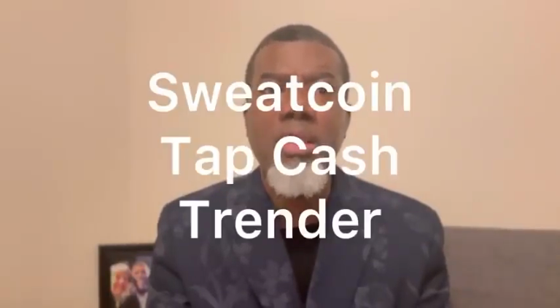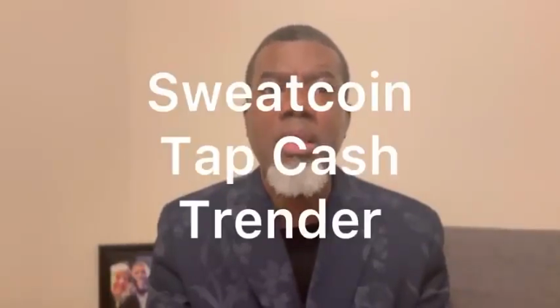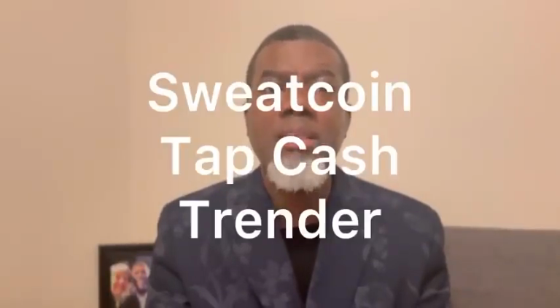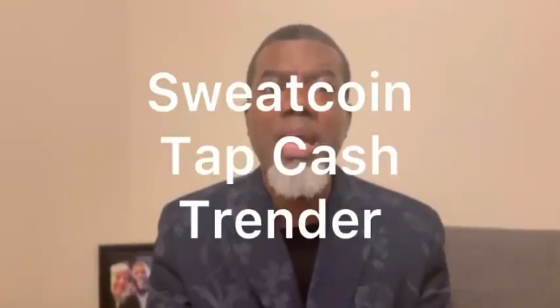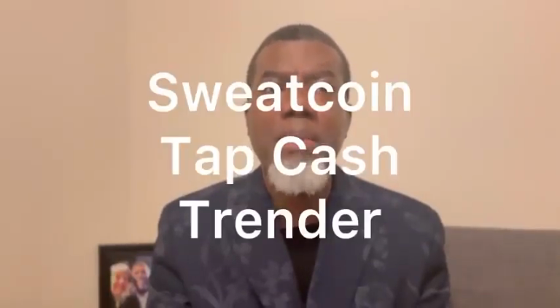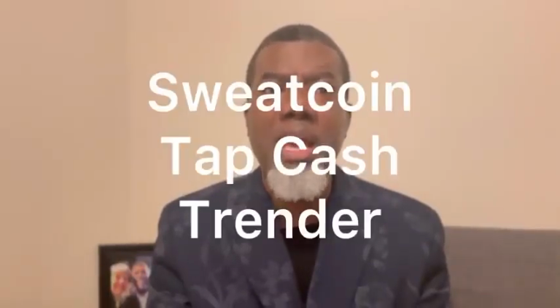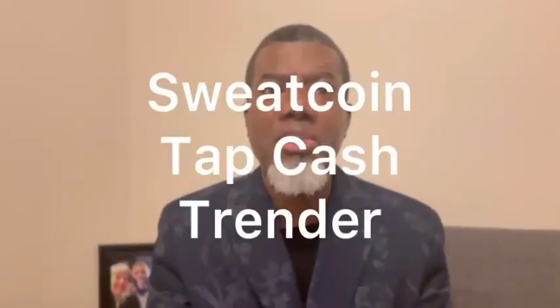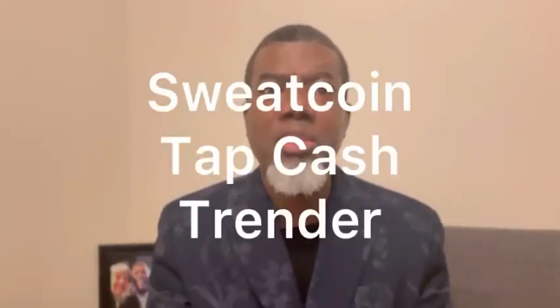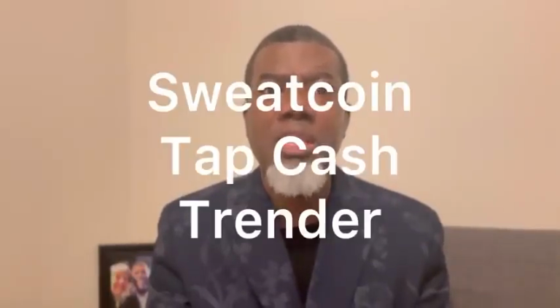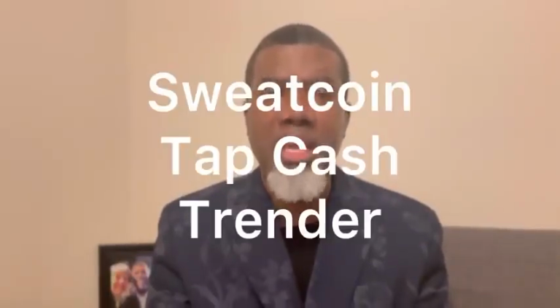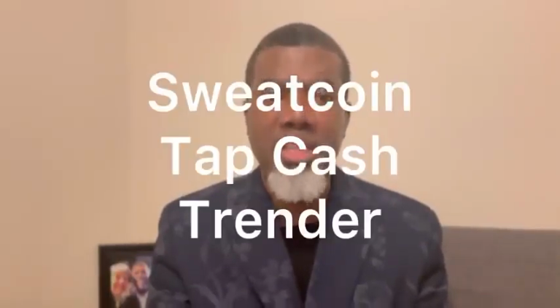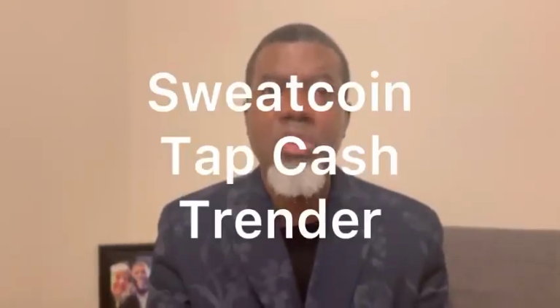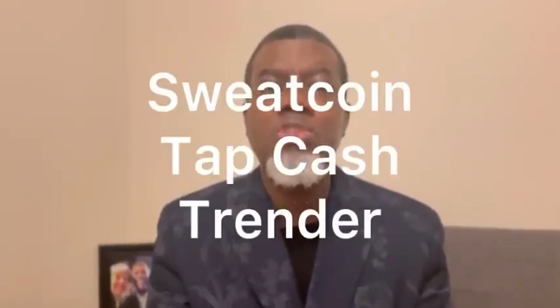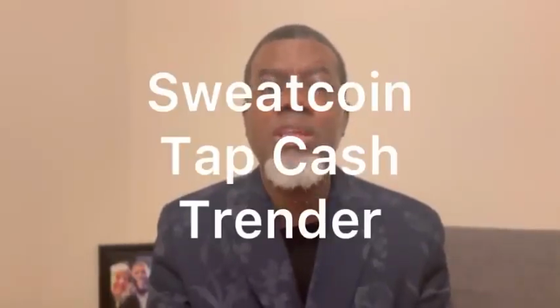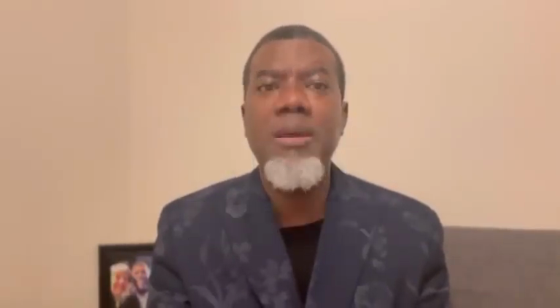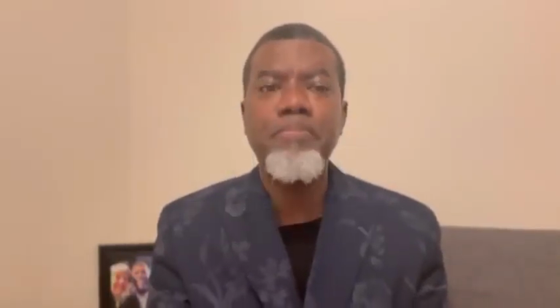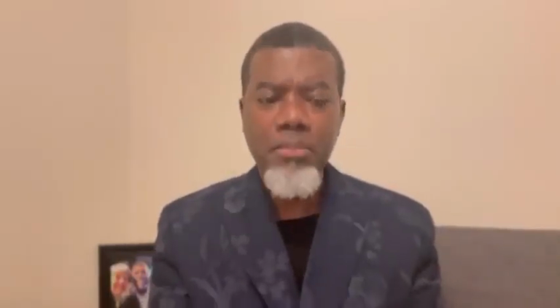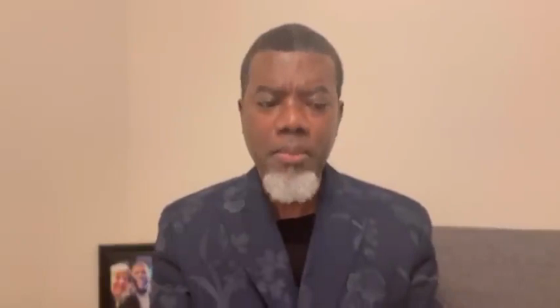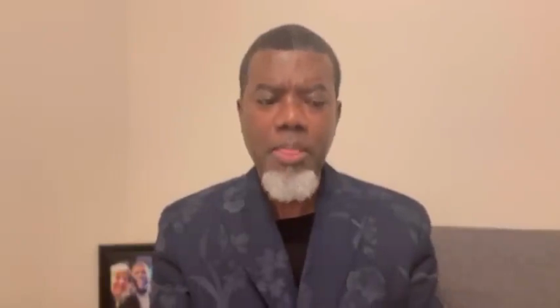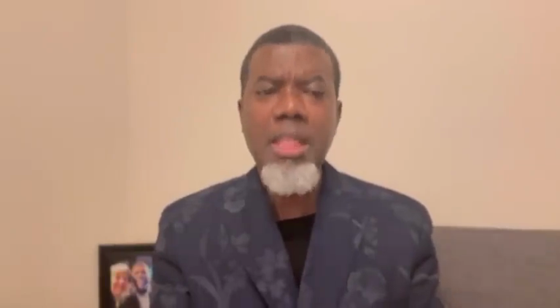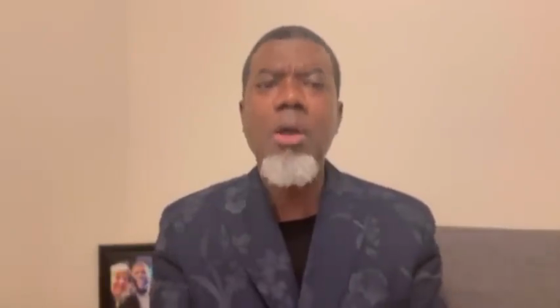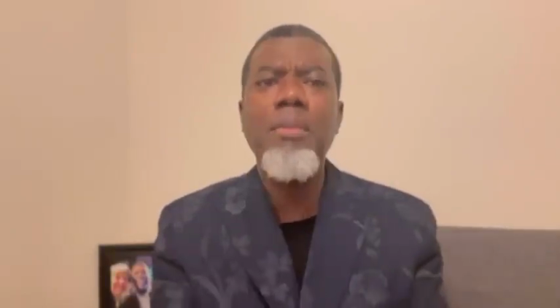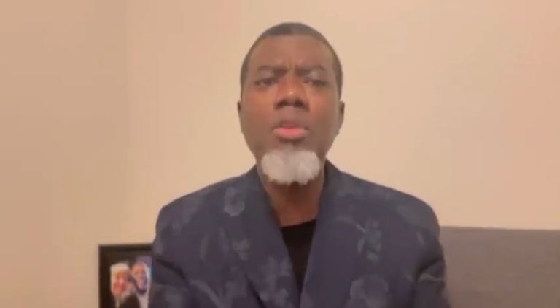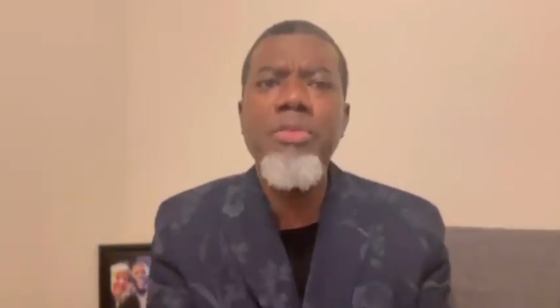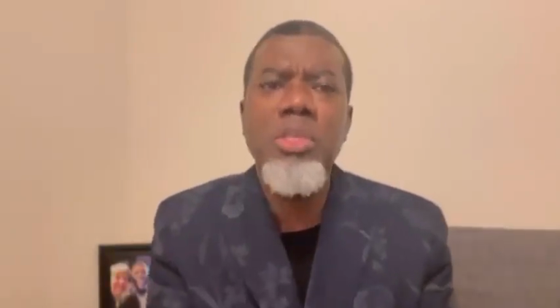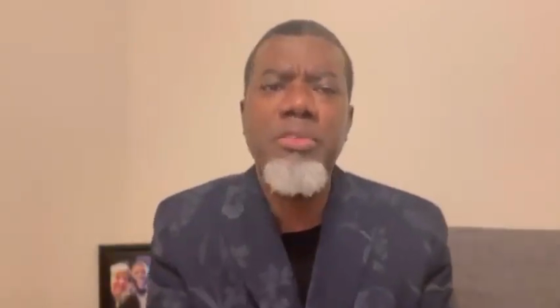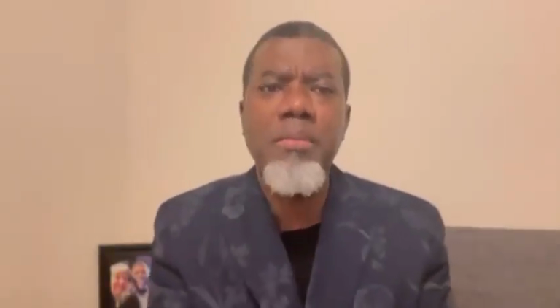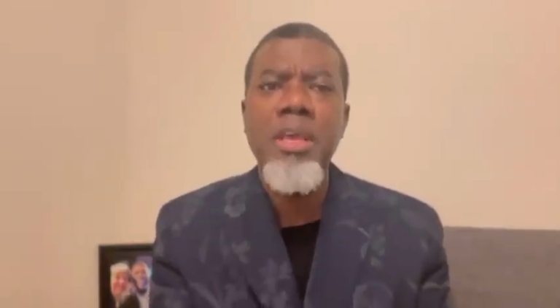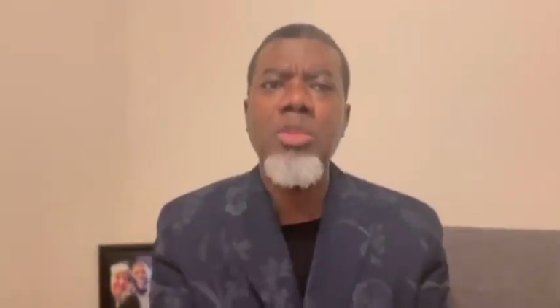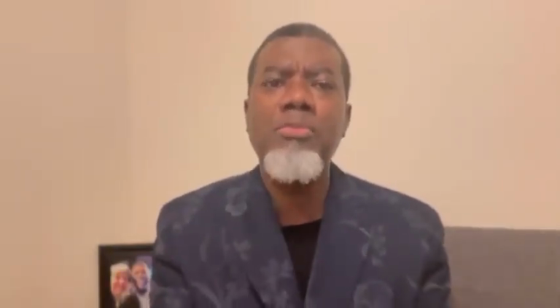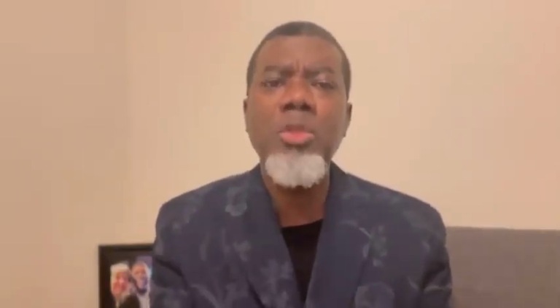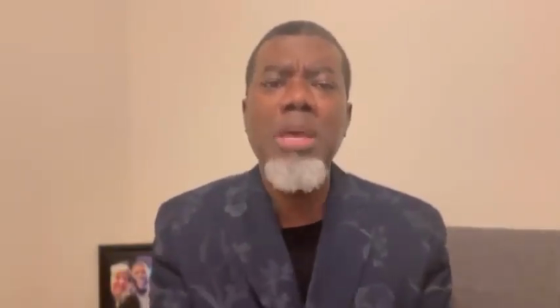Continuing the list: Rewards Plus, Slidejoy, Smart Panel, Stepbet, Surveys.com Mobile, Survey Mini, Sweatcoin, Tap Cash, and Trender. Now I'm going to review some of them.